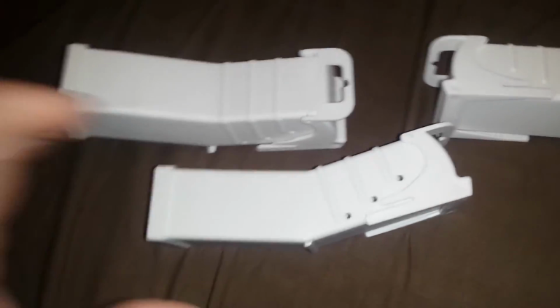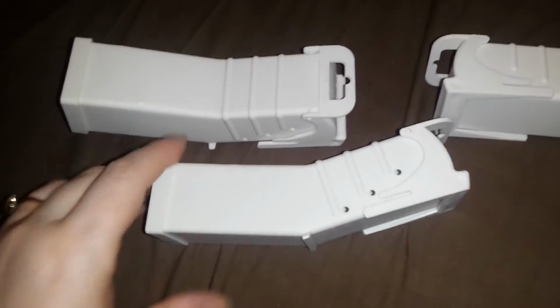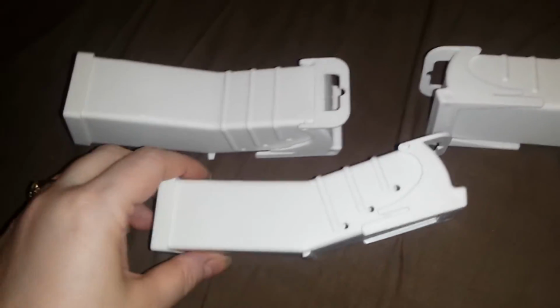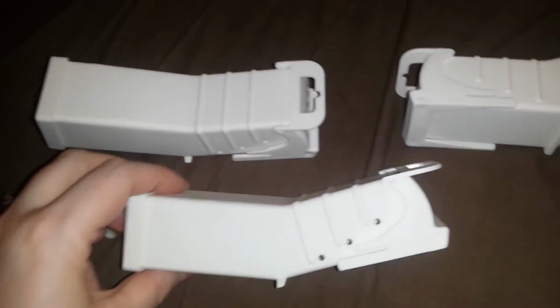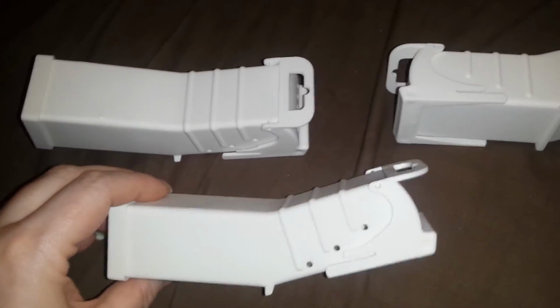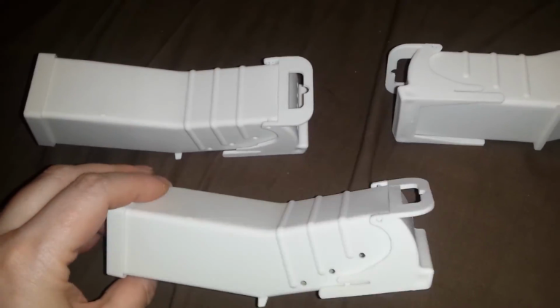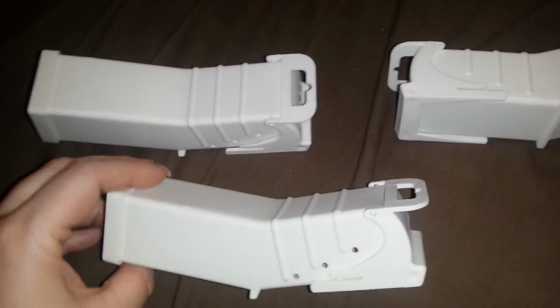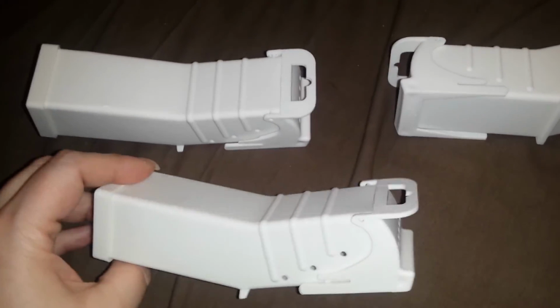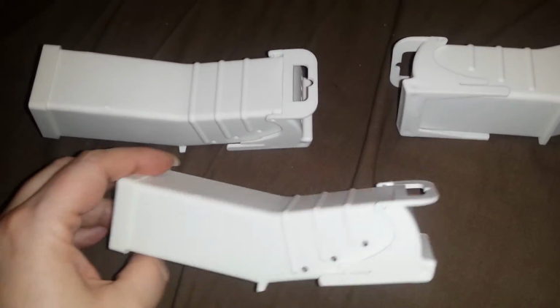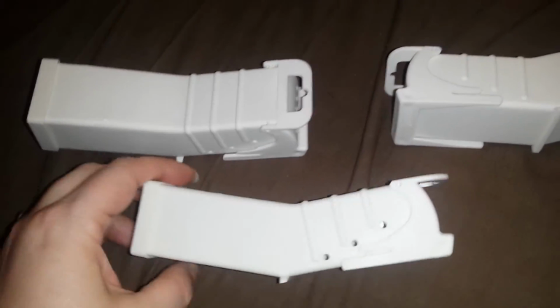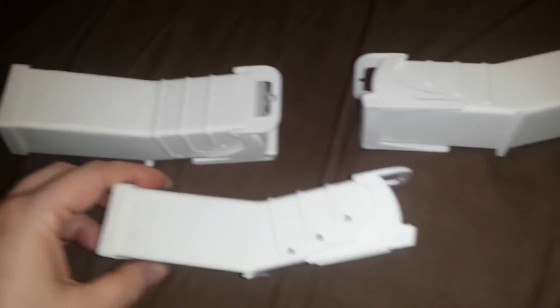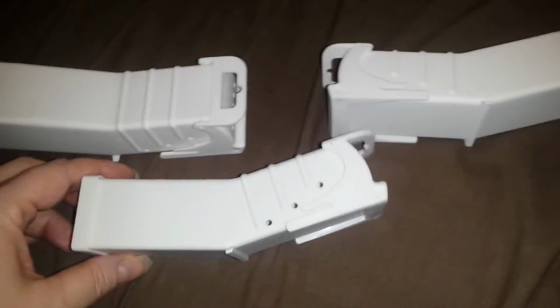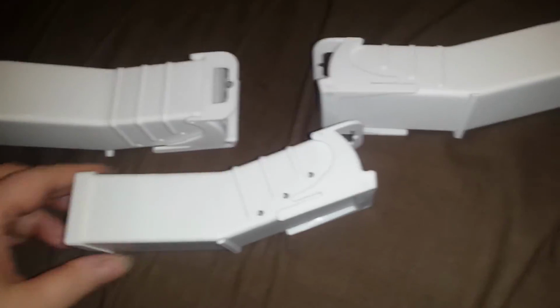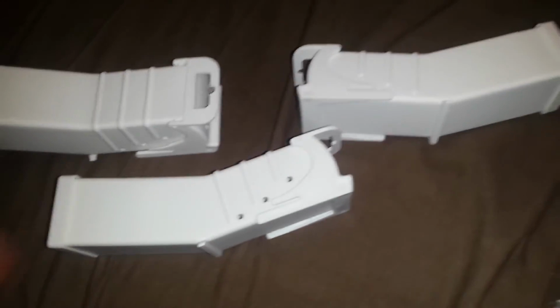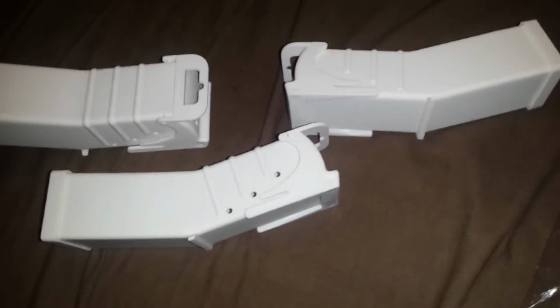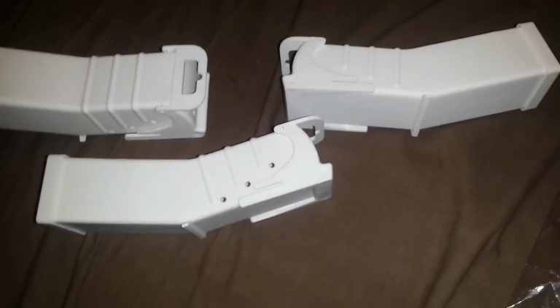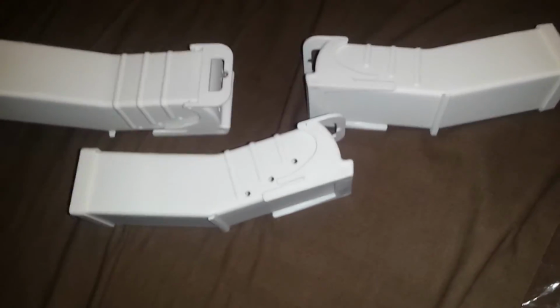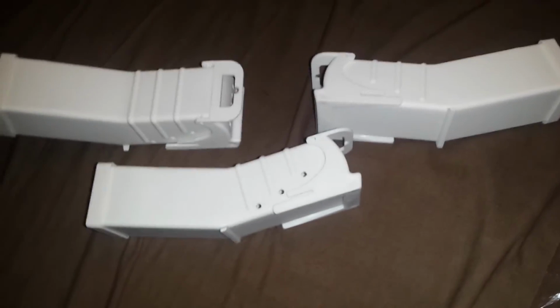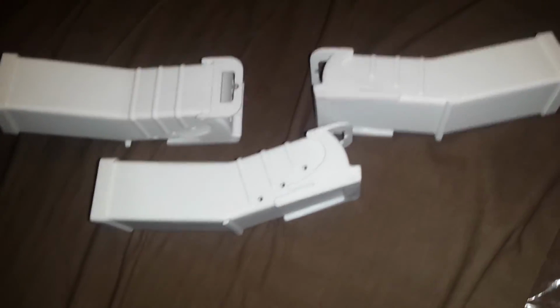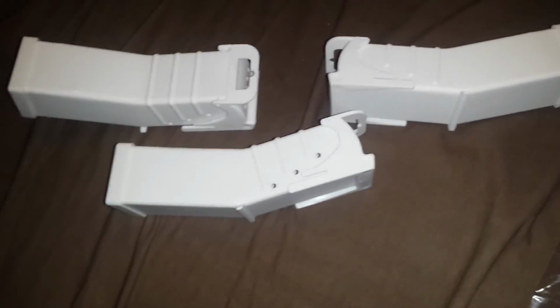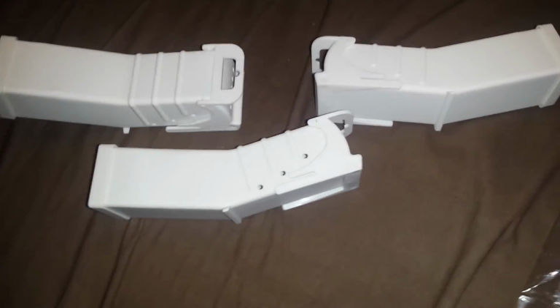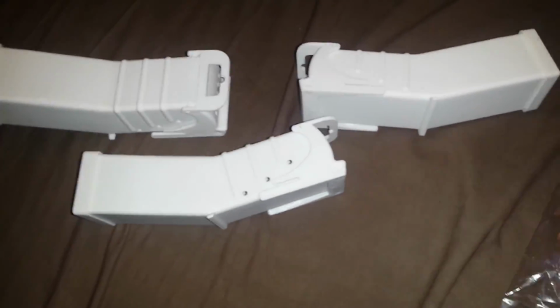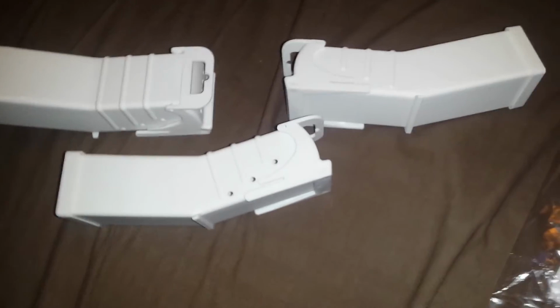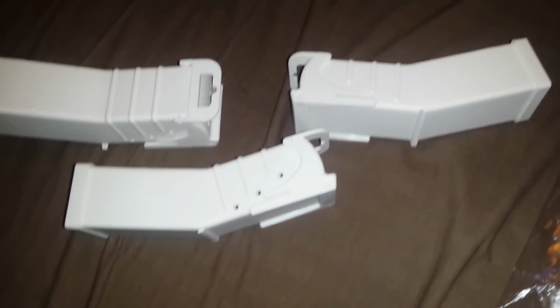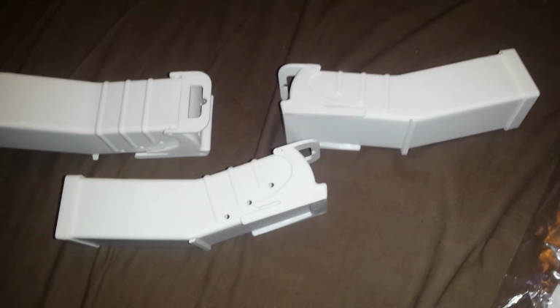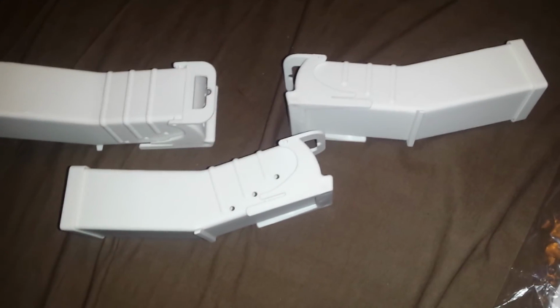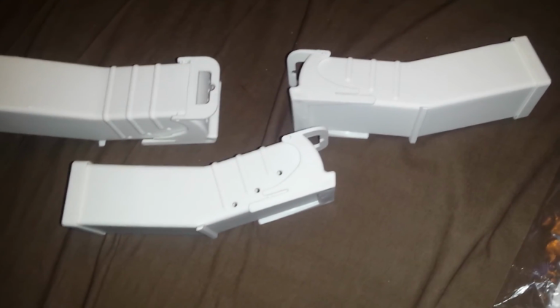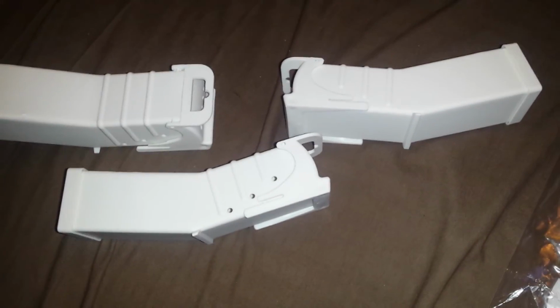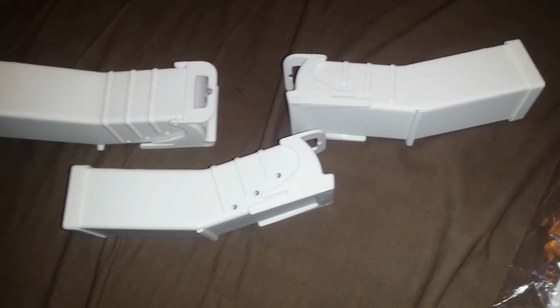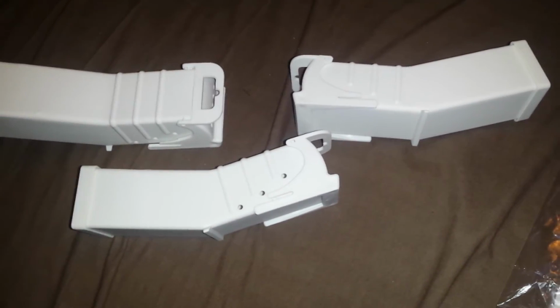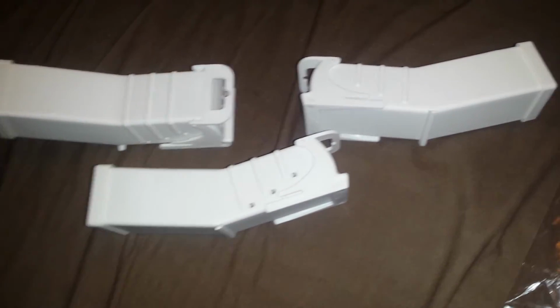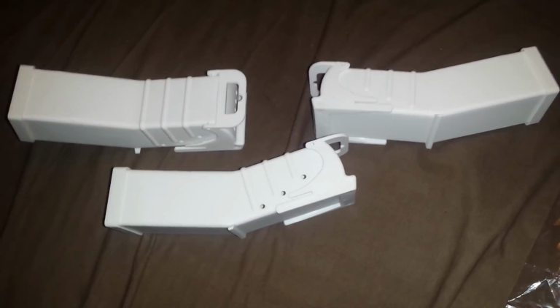Anyways, these are awesome. They're washable, a great price. Check them out — I'll include a link in the description. Thanks a lot.